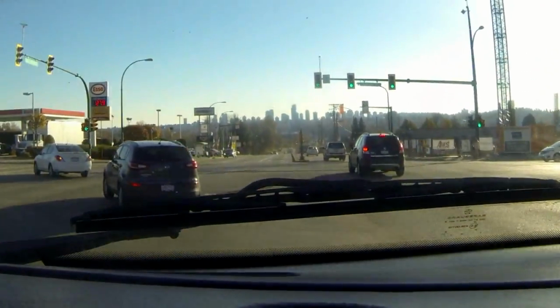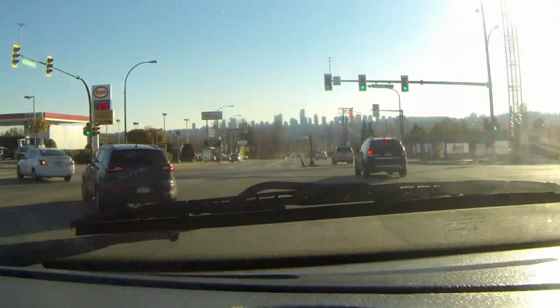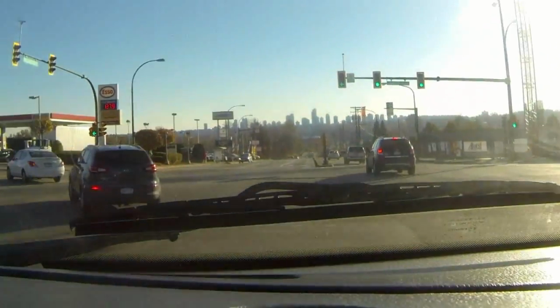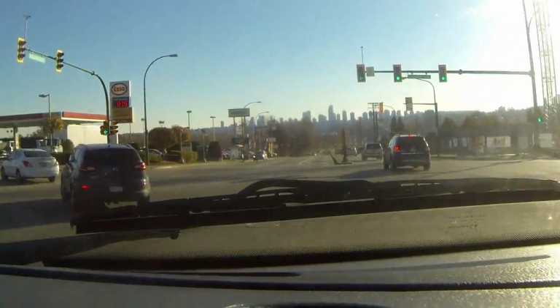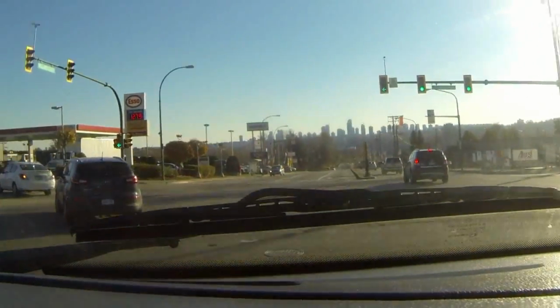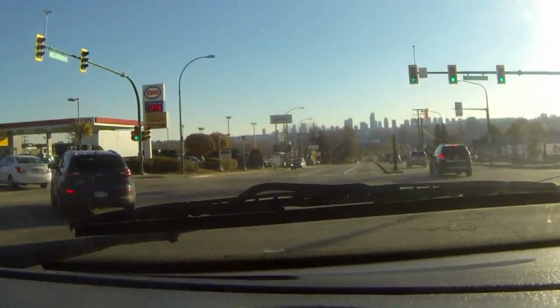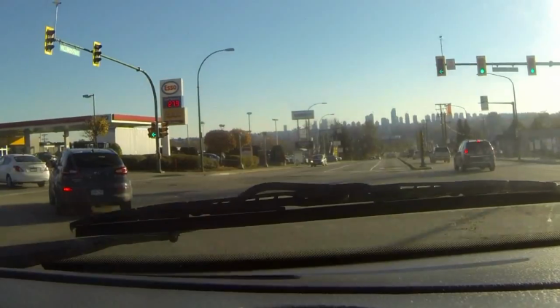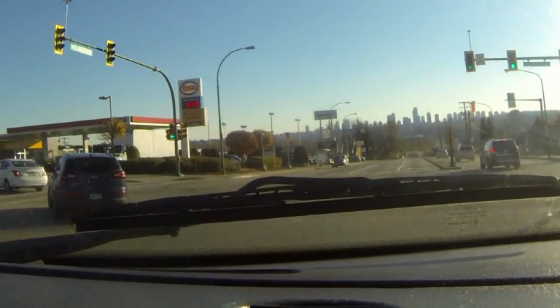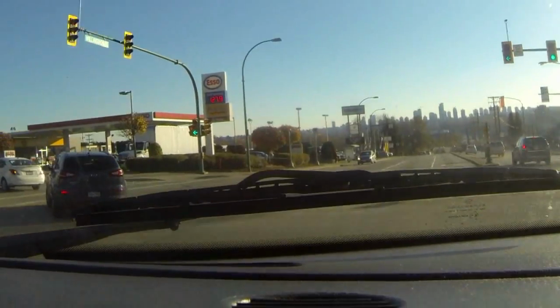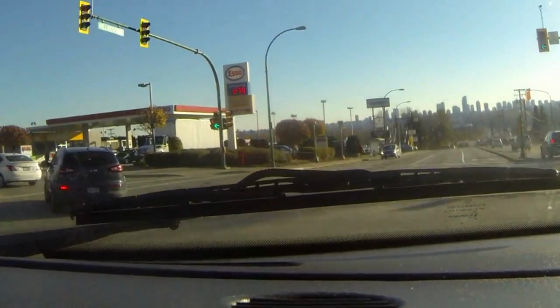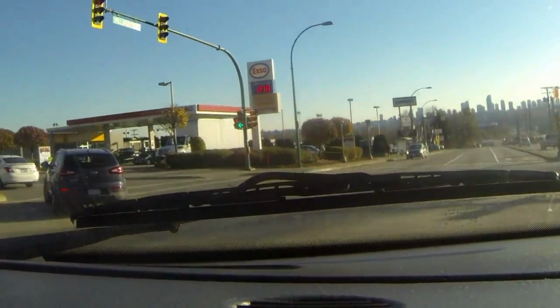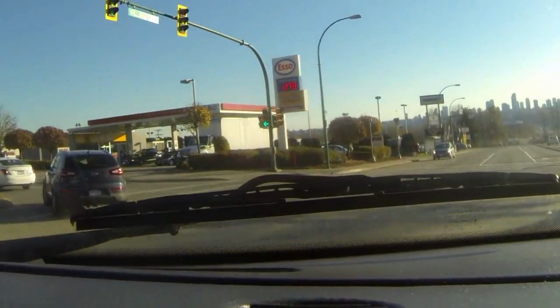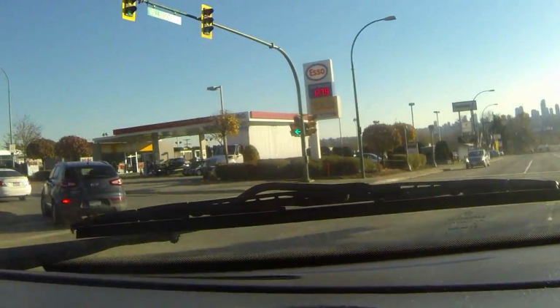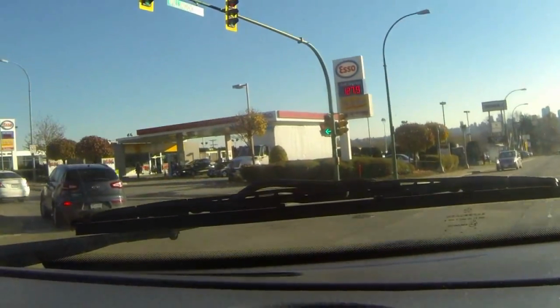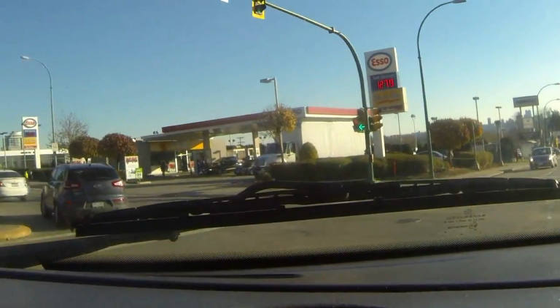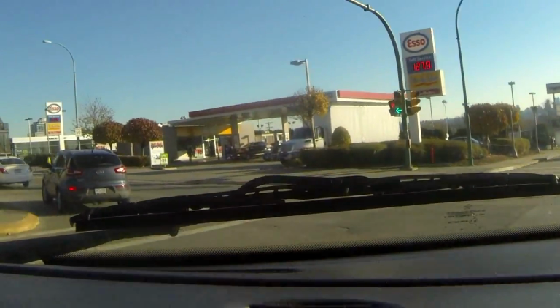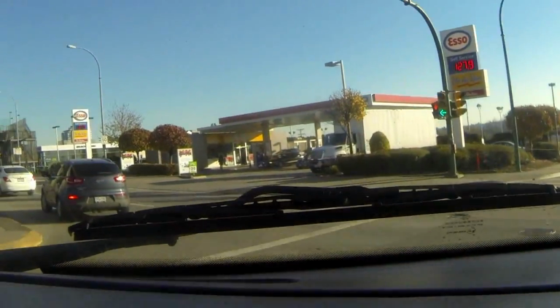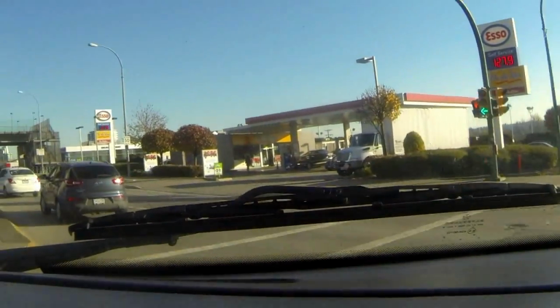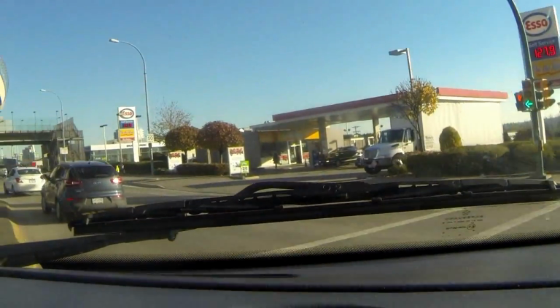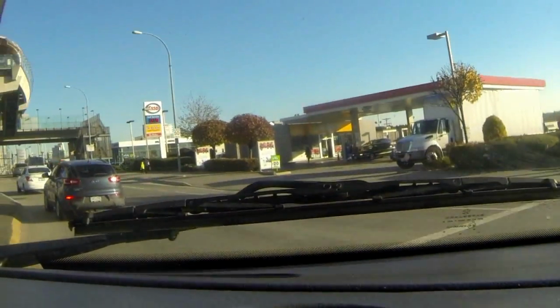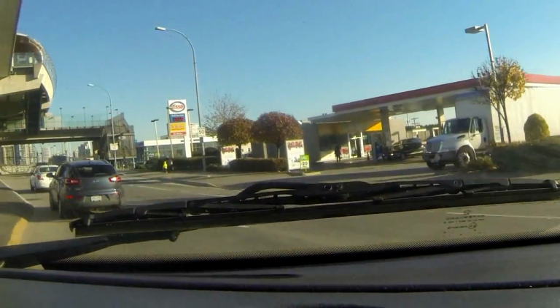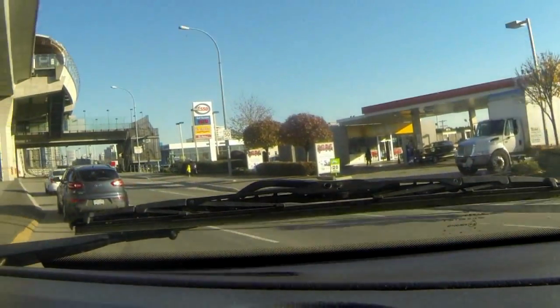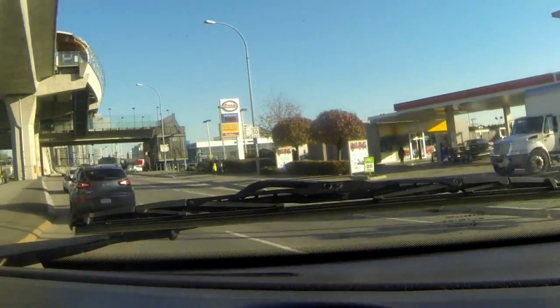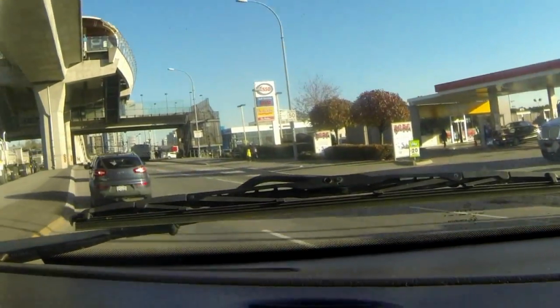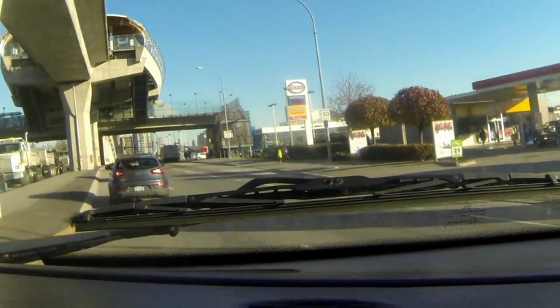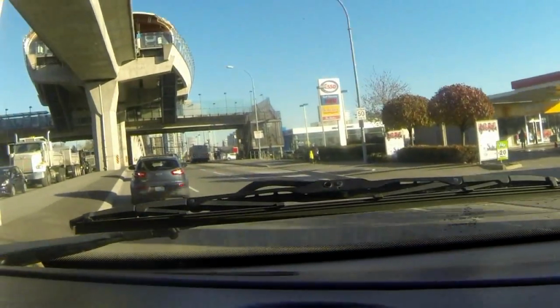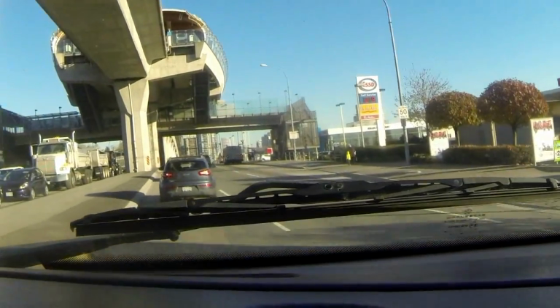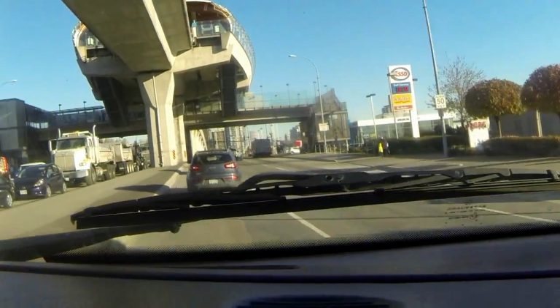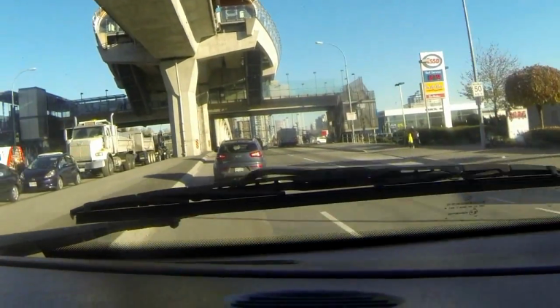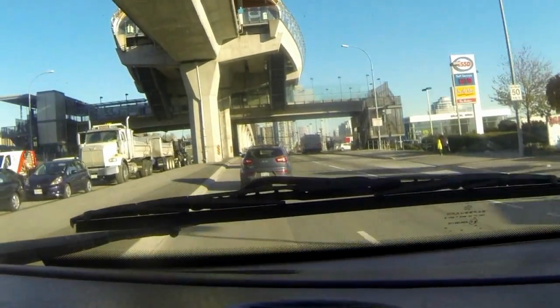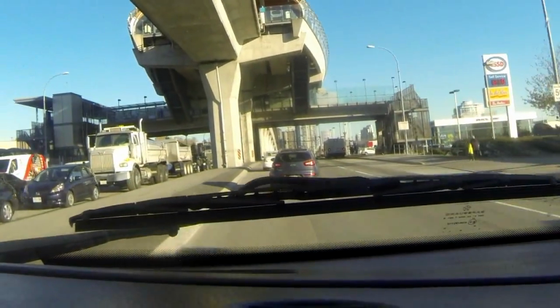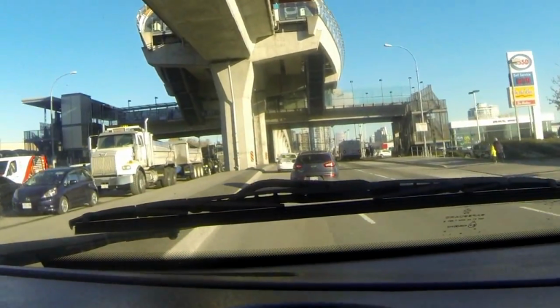Oh, look at that — gas is only 127.9. It's actually pretty low these days.